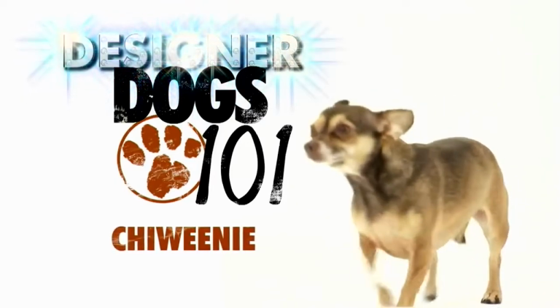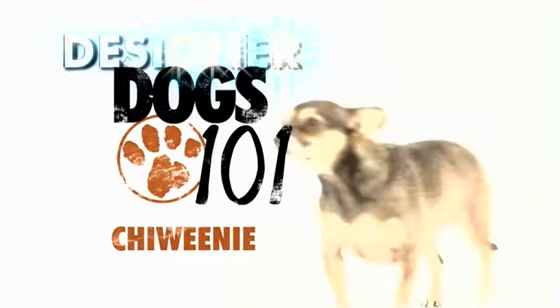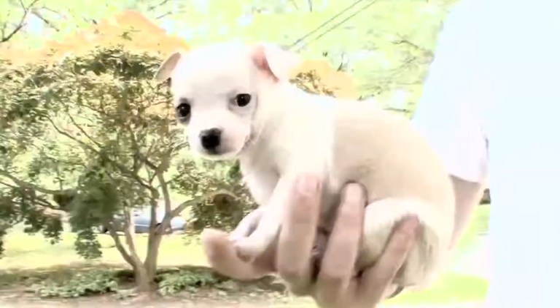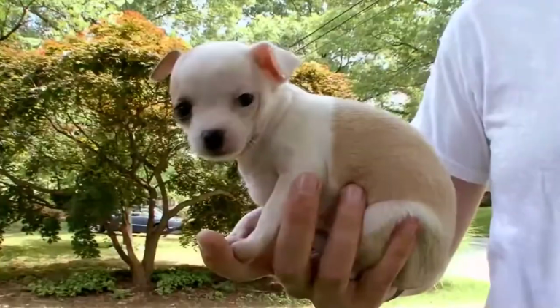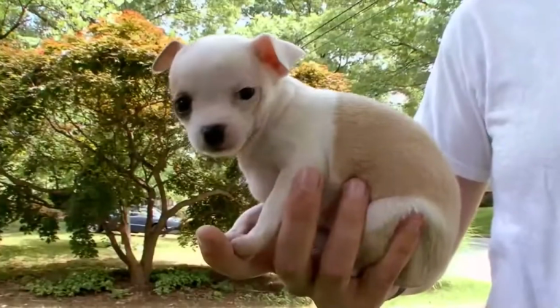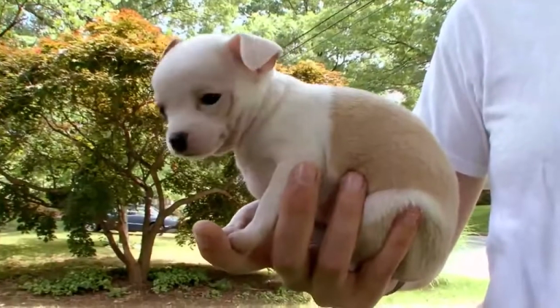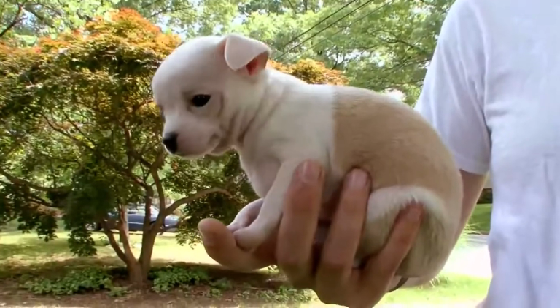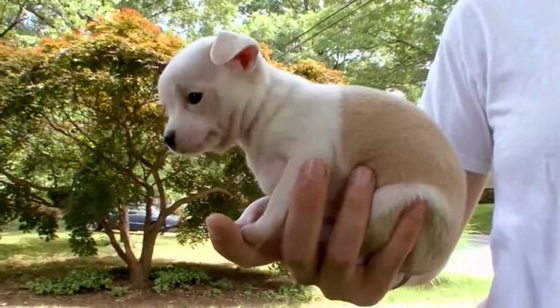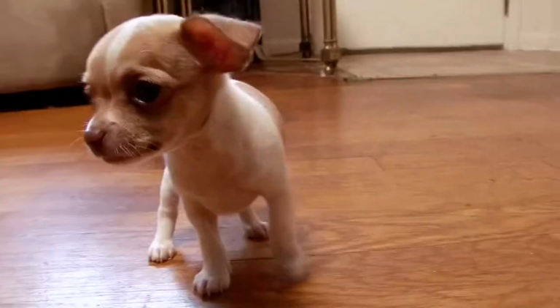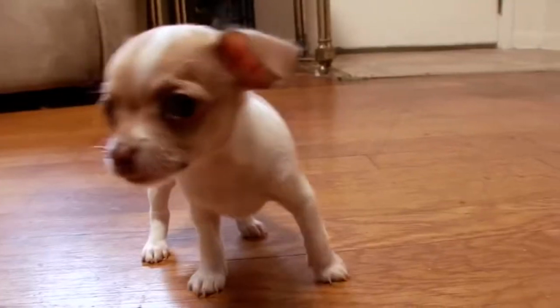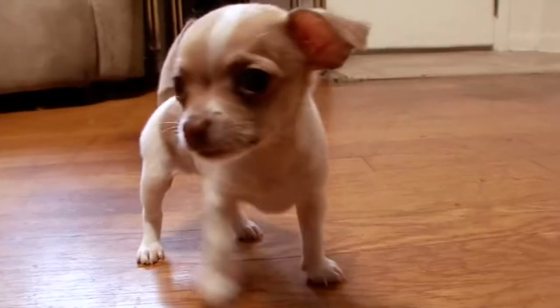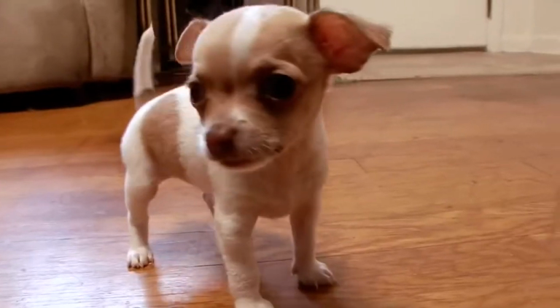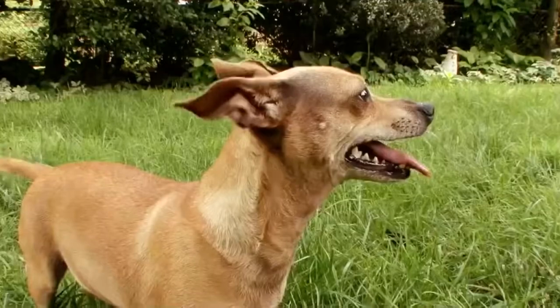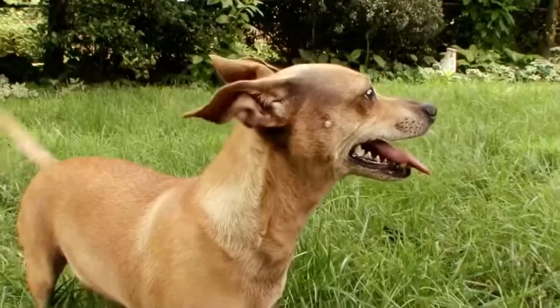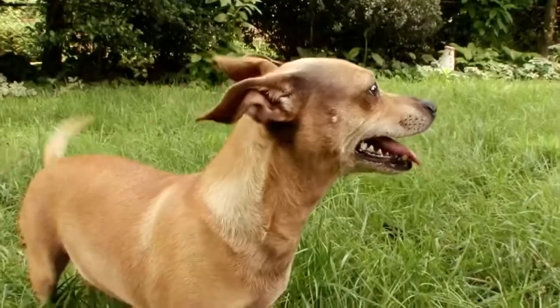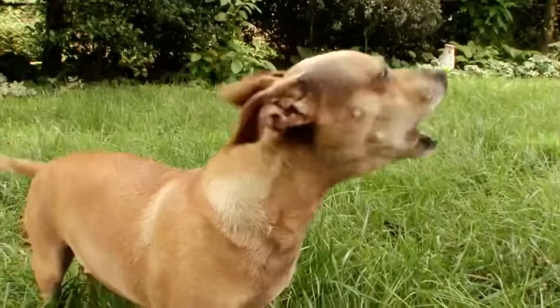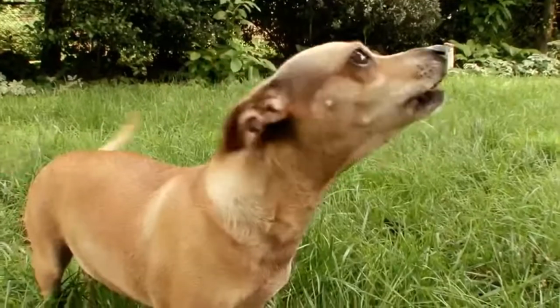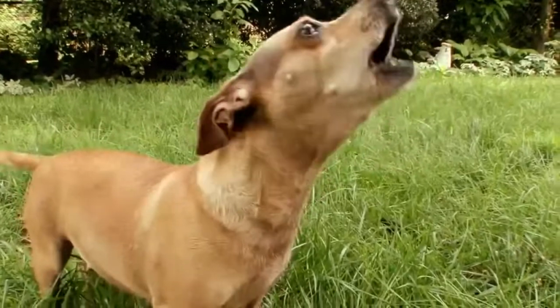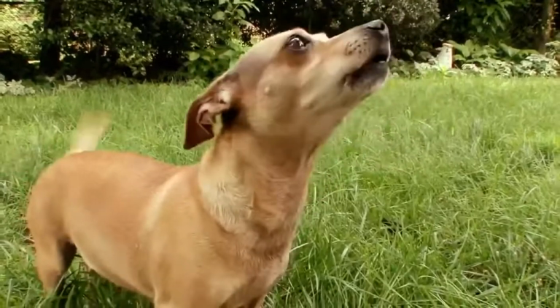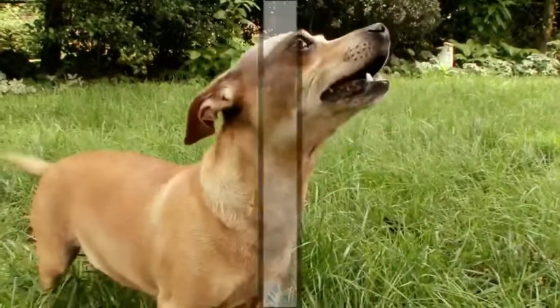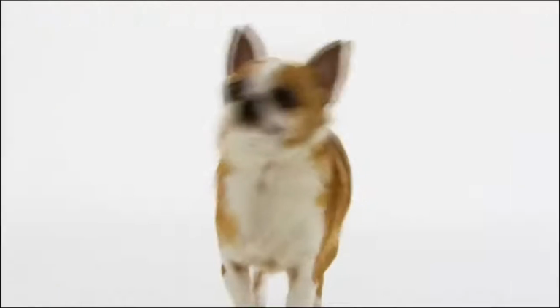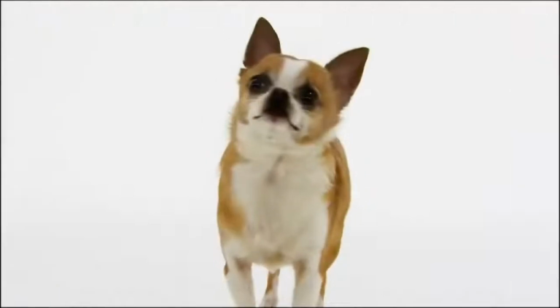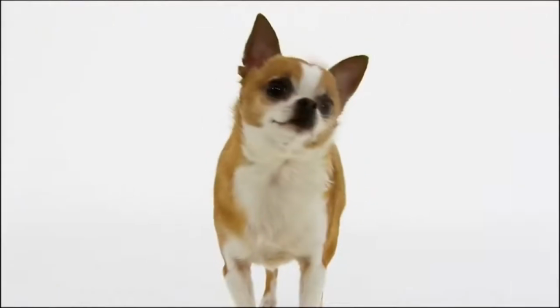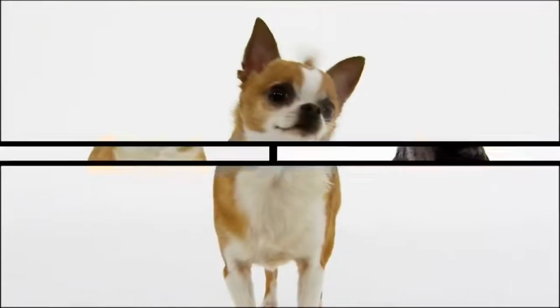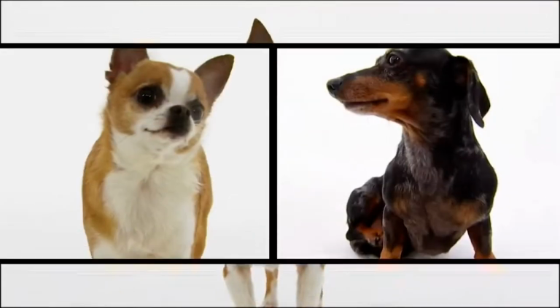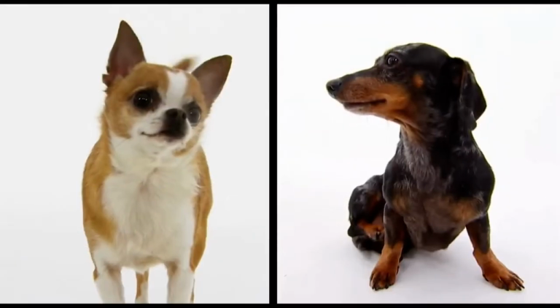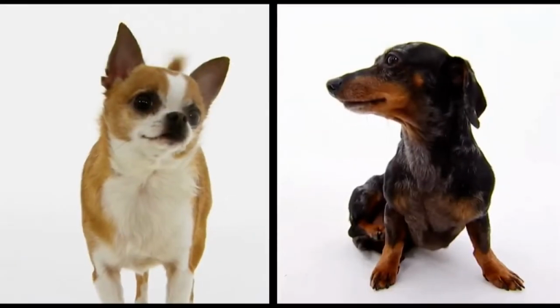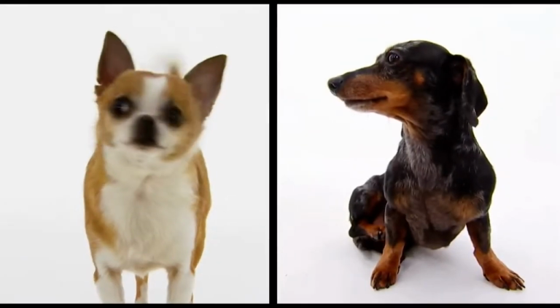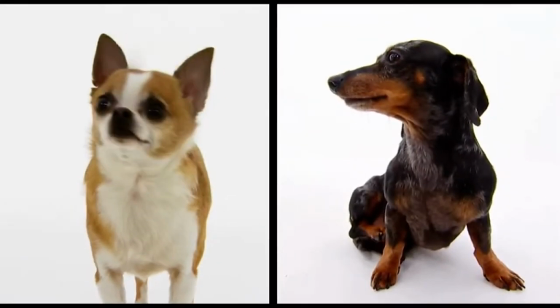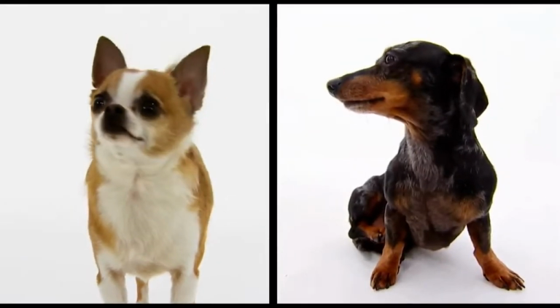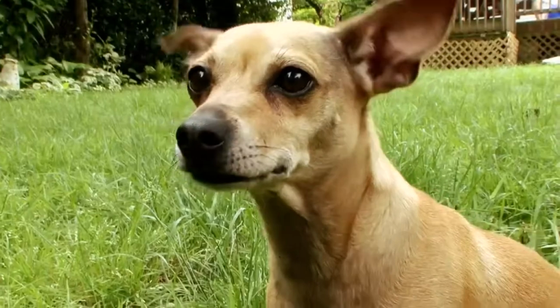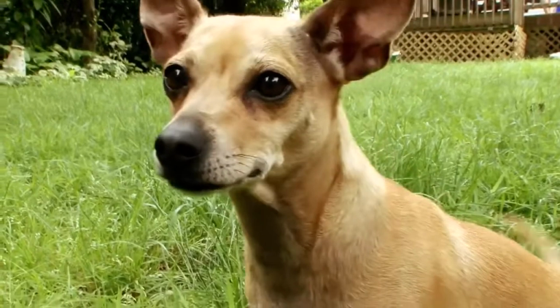It's the itsy-bitsy, teeny-weeny Chihuini — half Chihuahua, half Dachshund, and adorable.